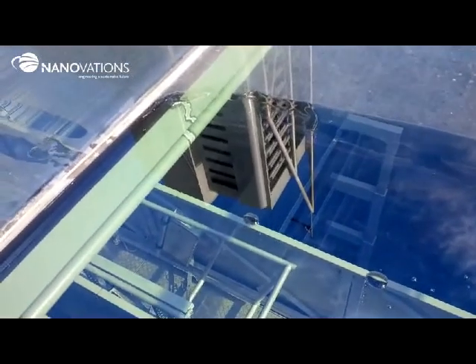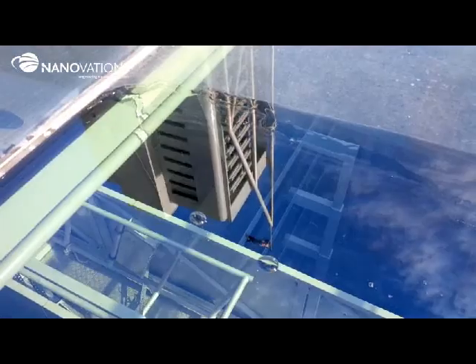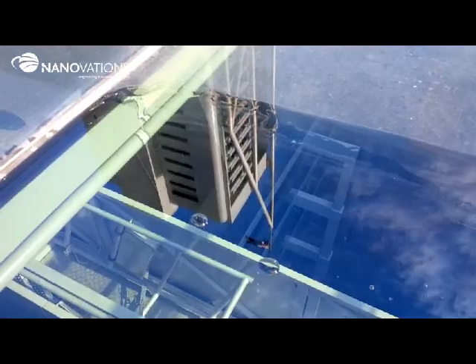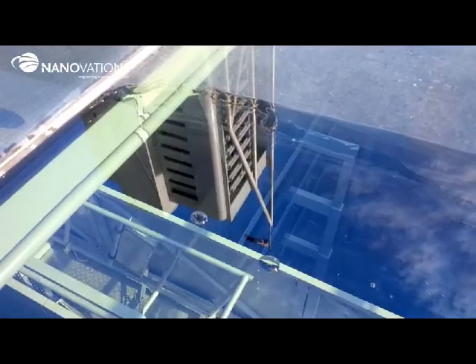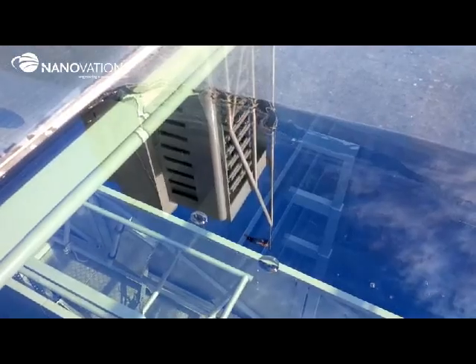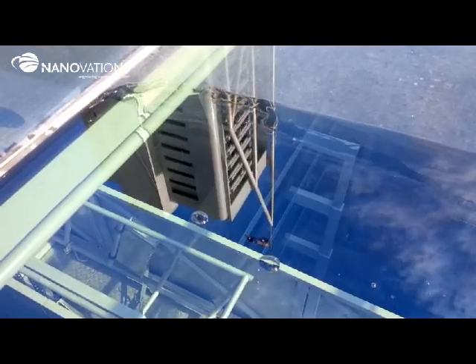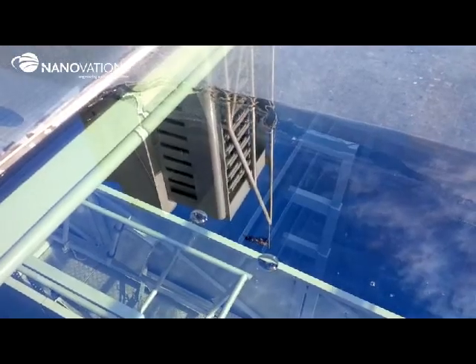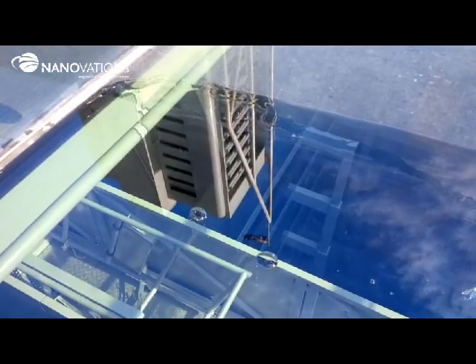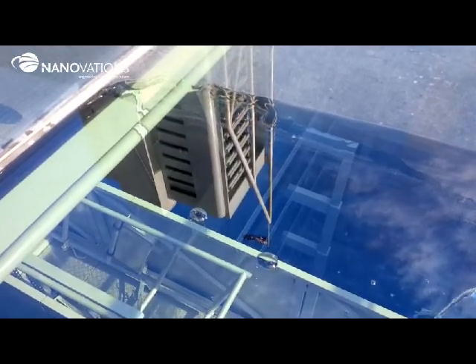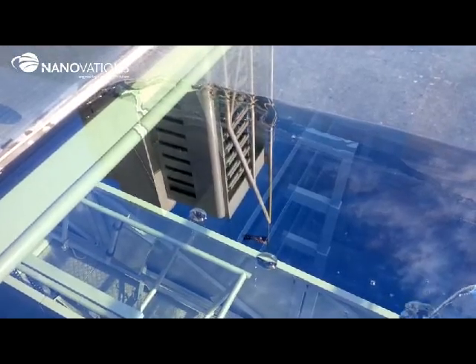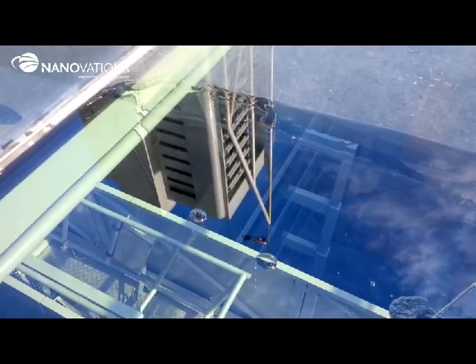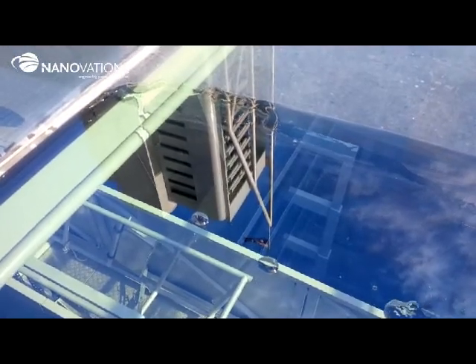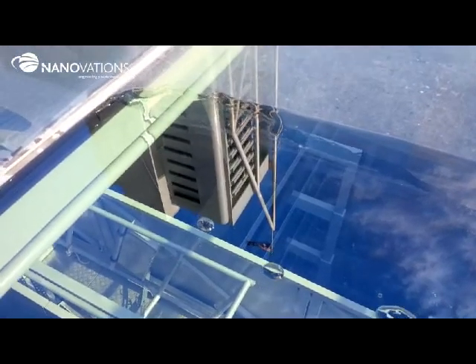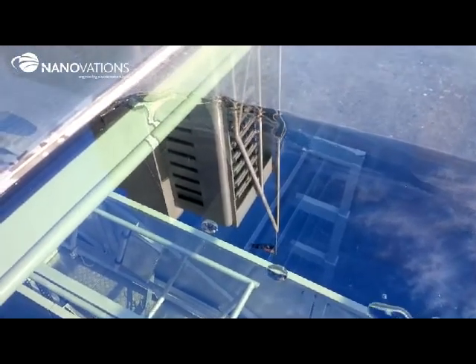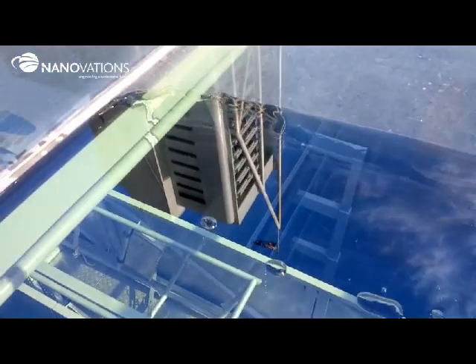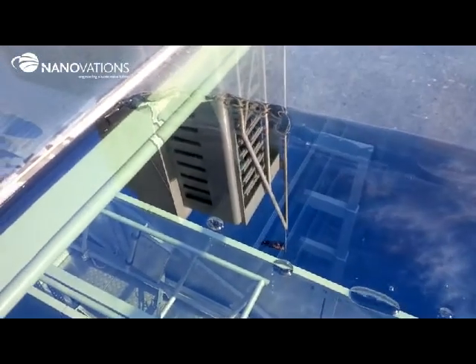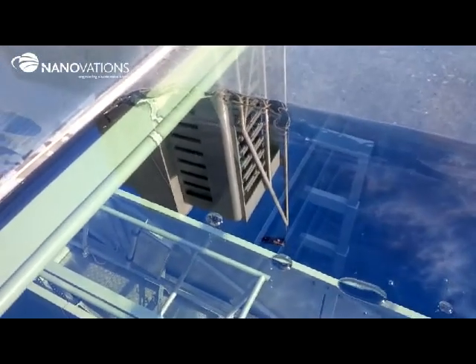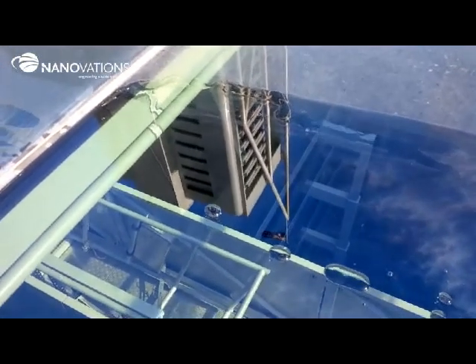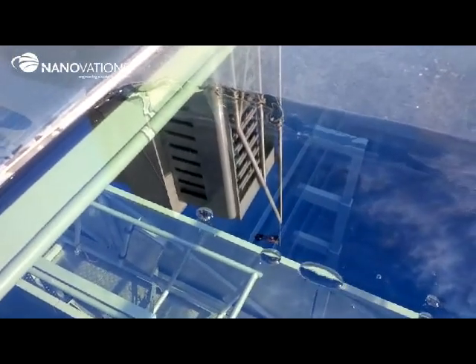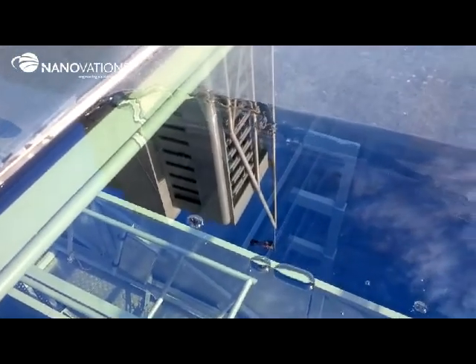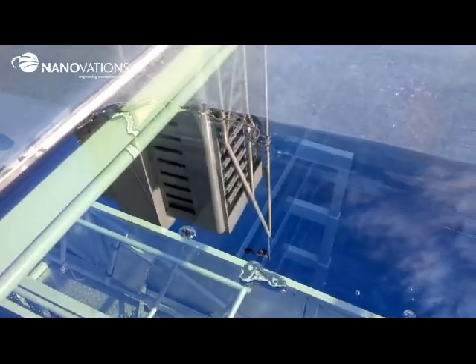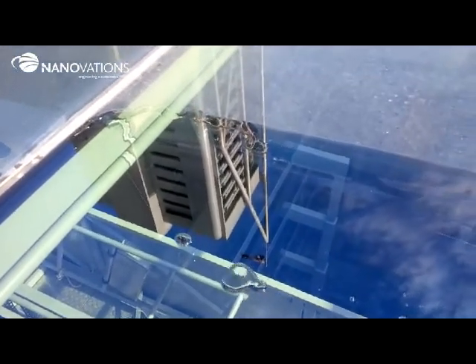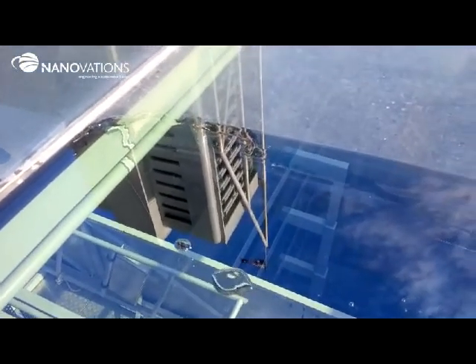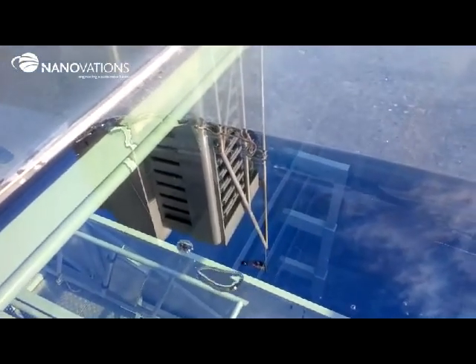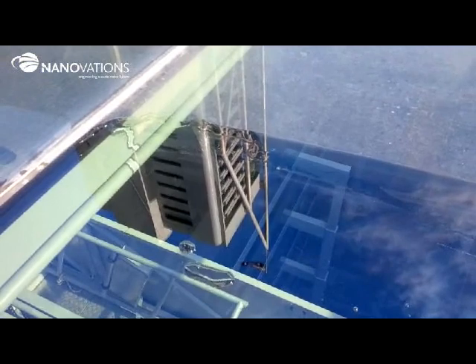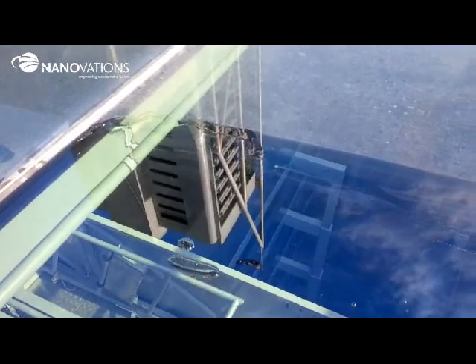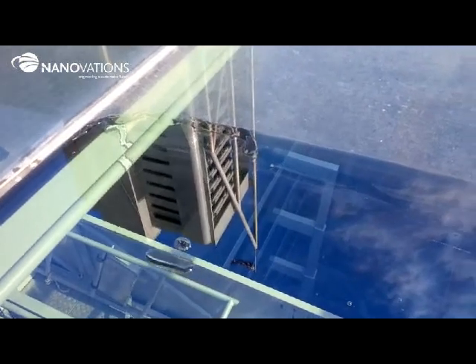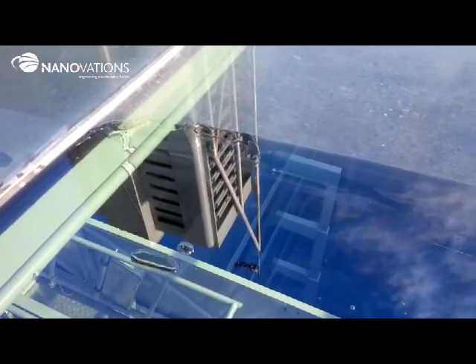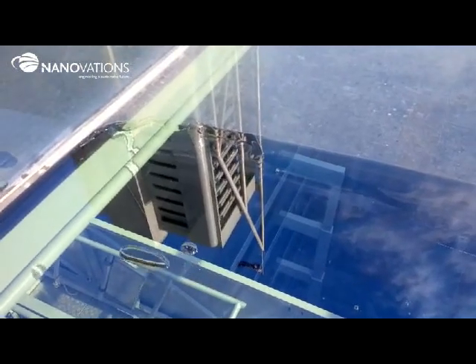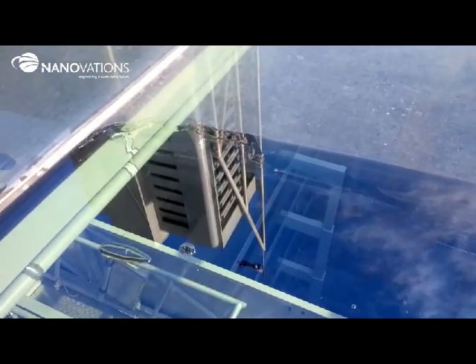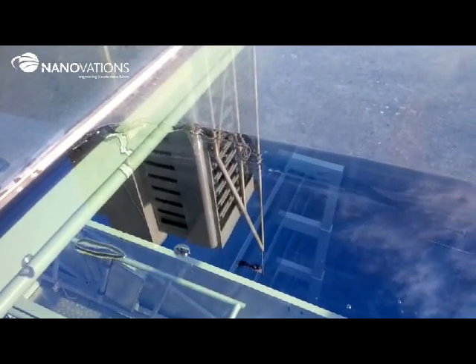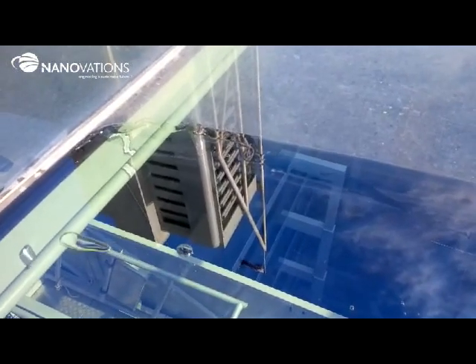Please notice this glass section has a tilt angle of 5% only.